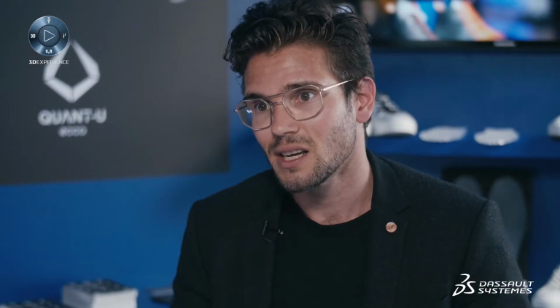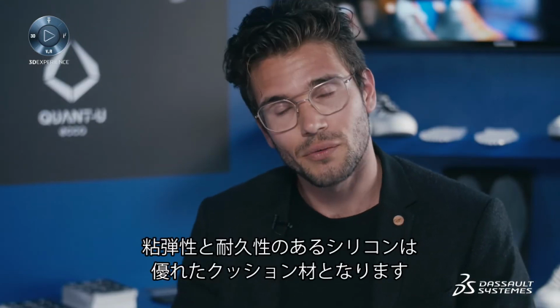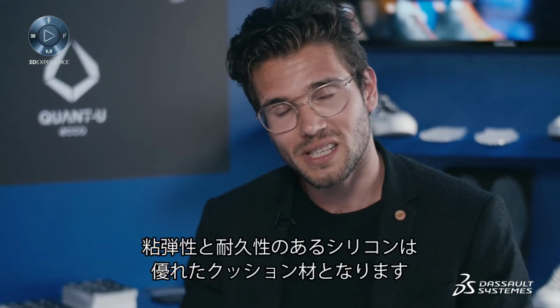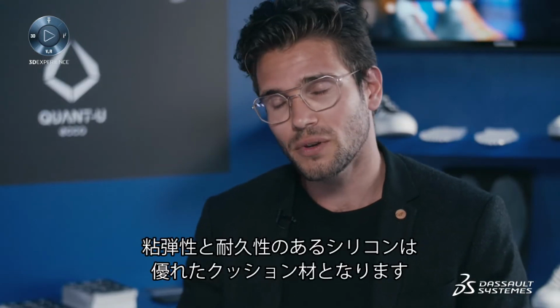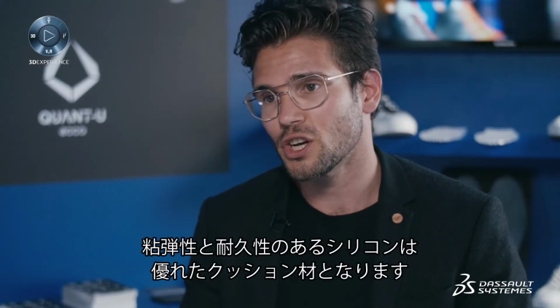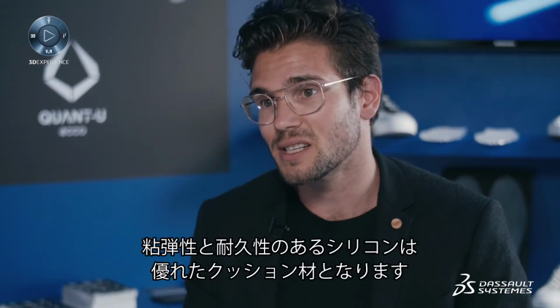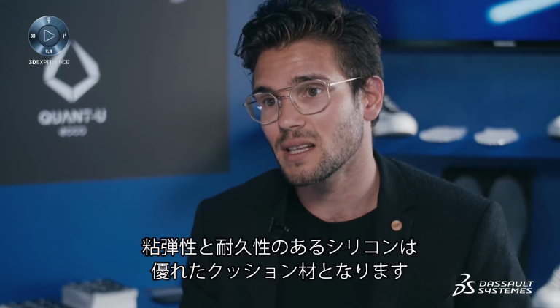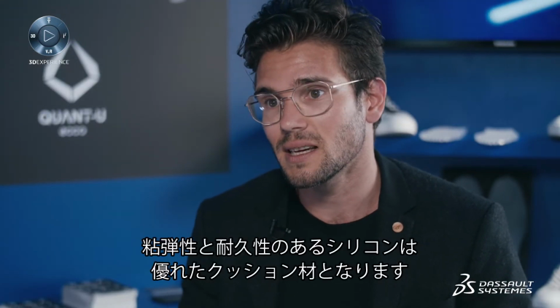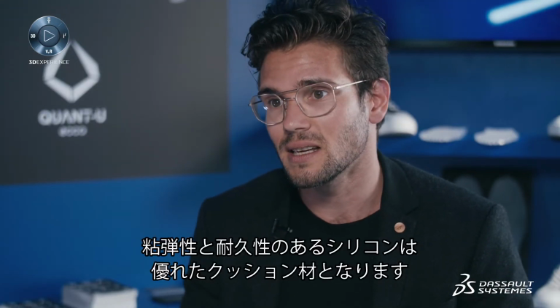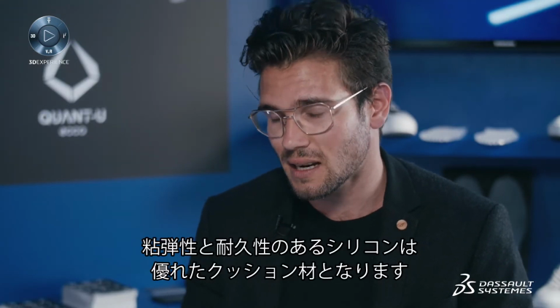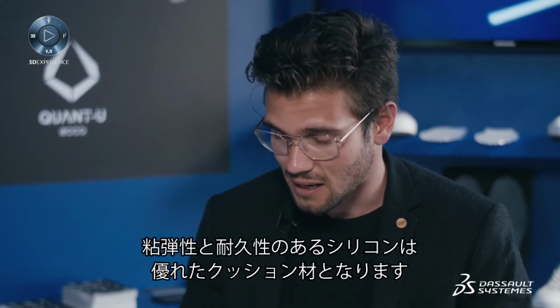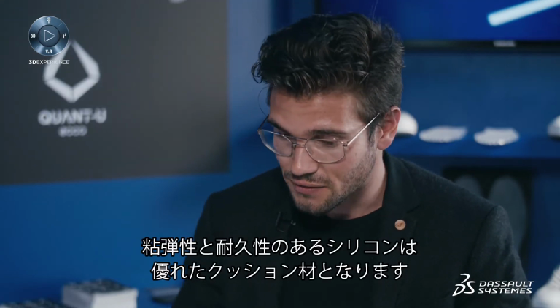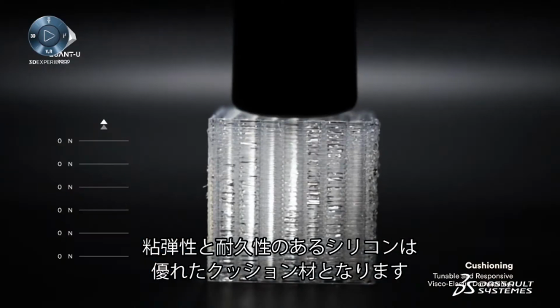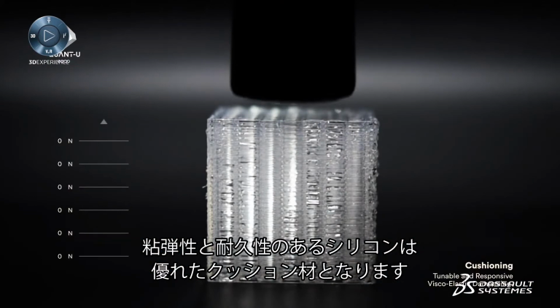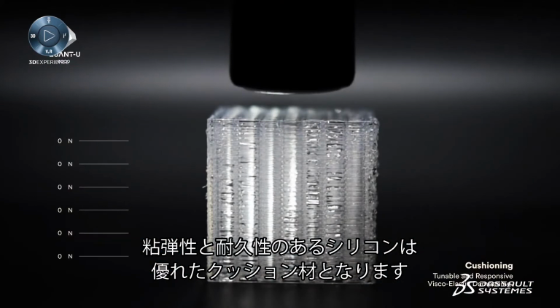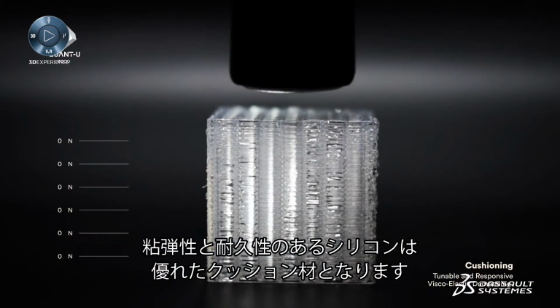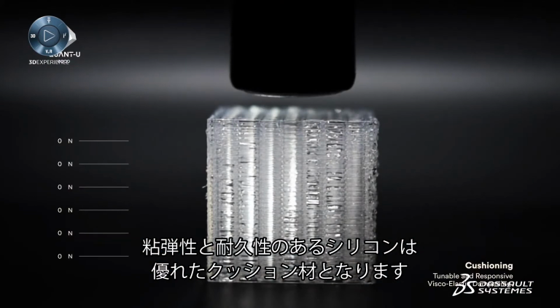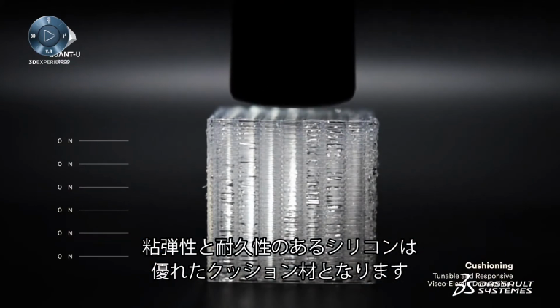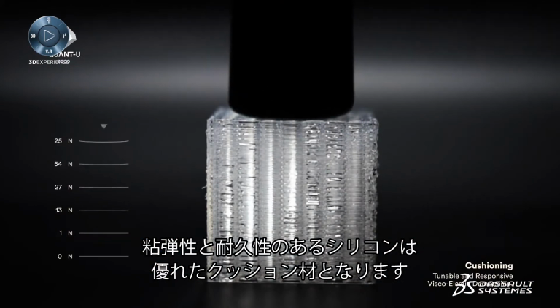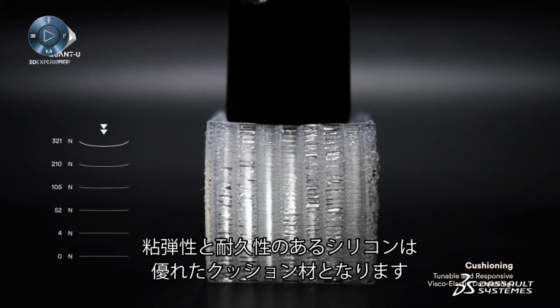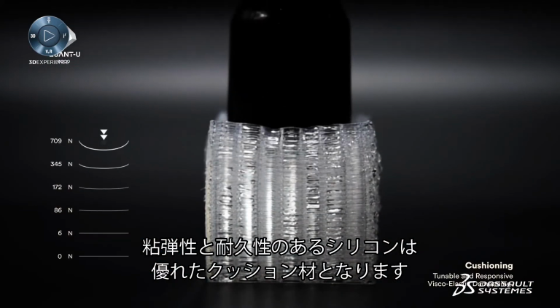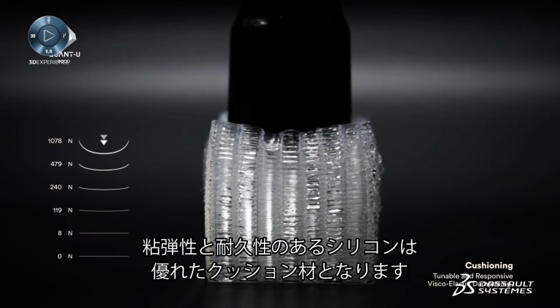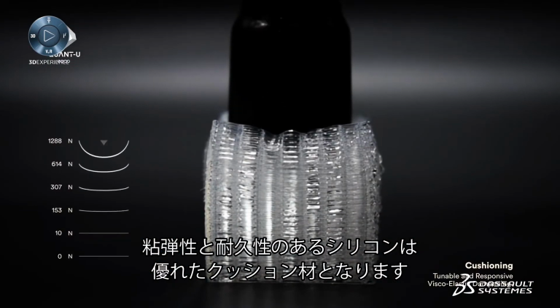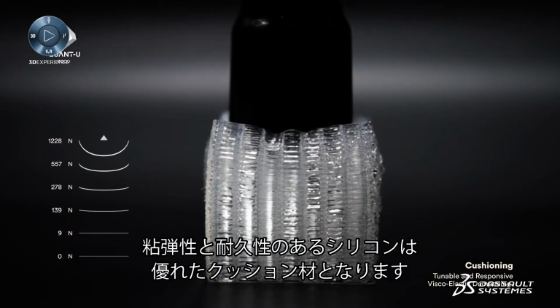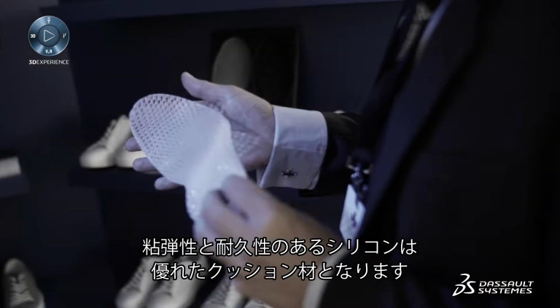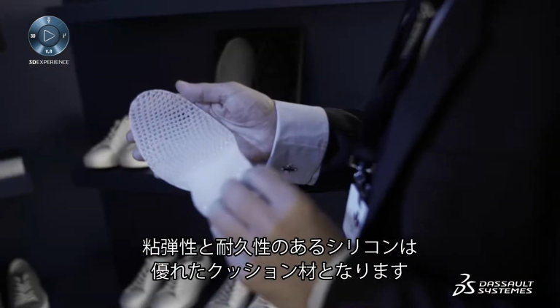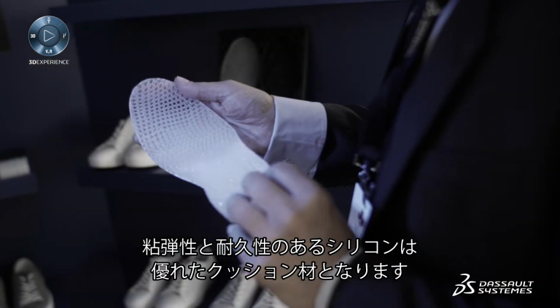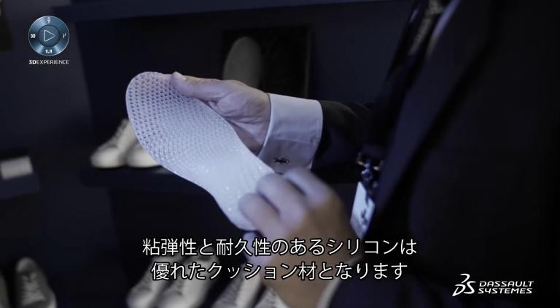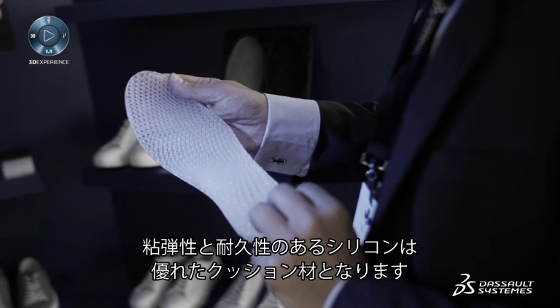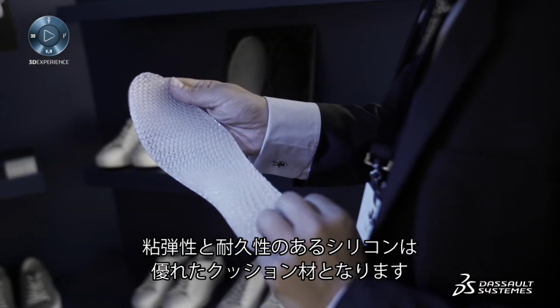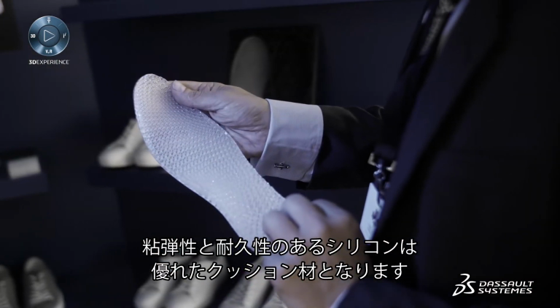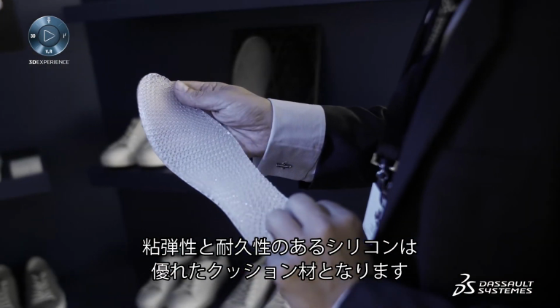3D printed in silicone within a store in under two hours. The reason we've chosen silicone is that it has very unique properties — it's both visco and elastic, which means that it's cushioning.